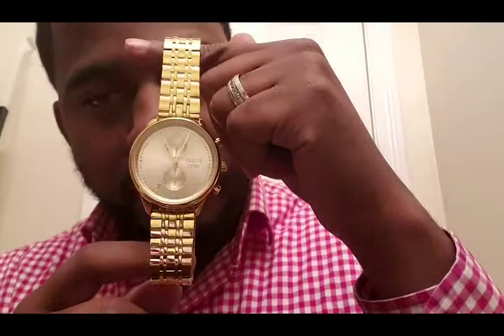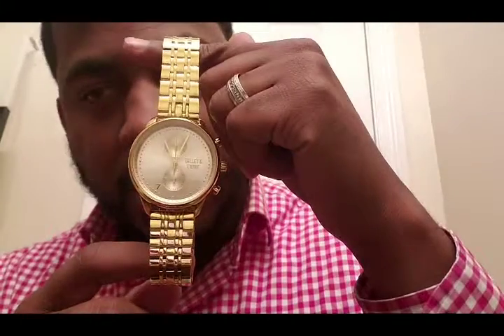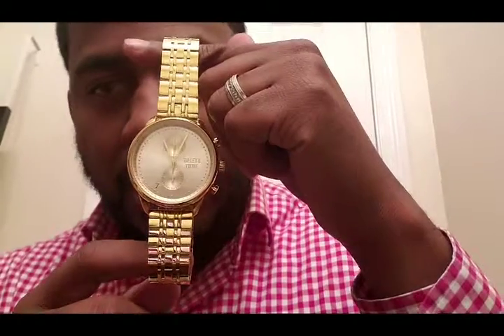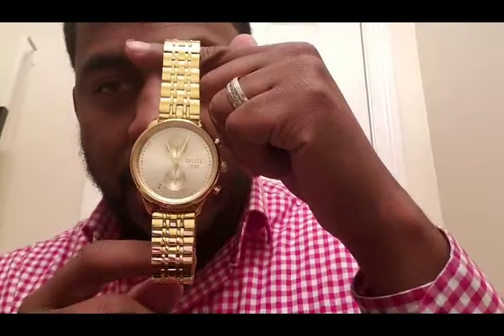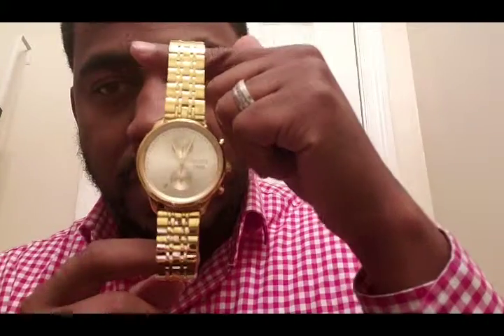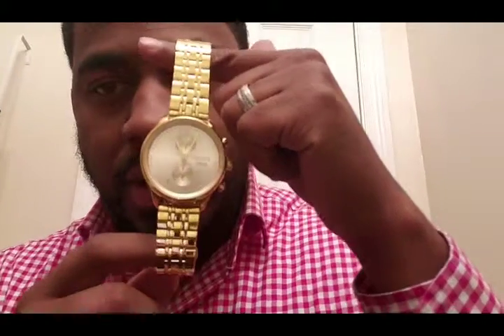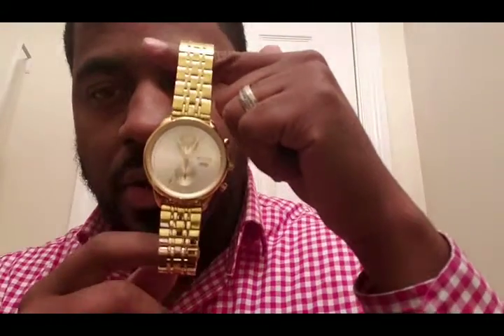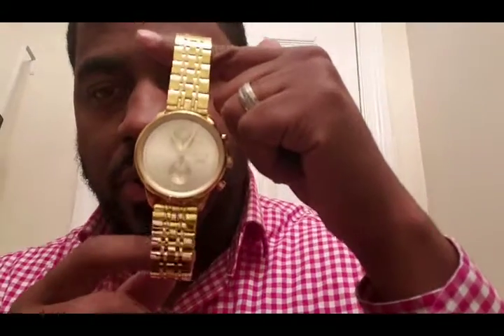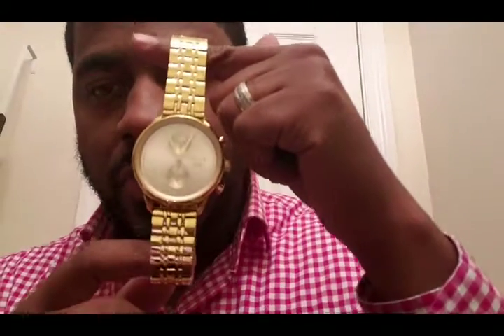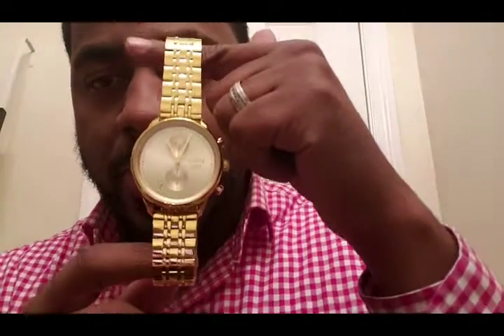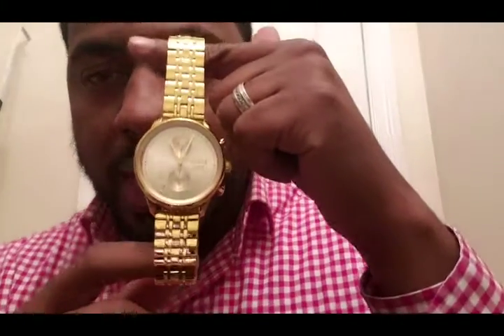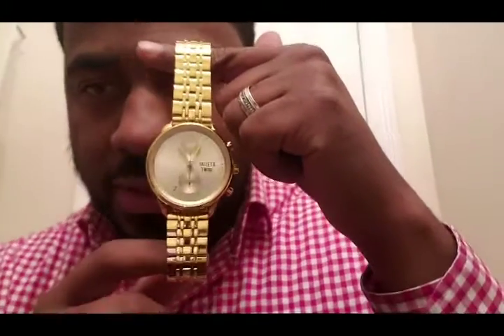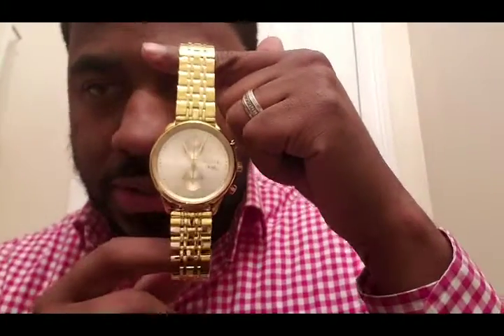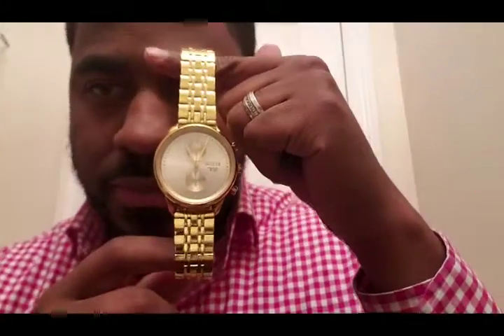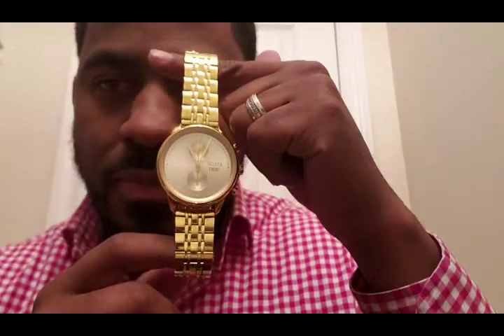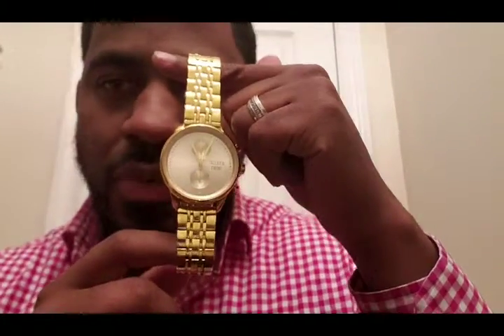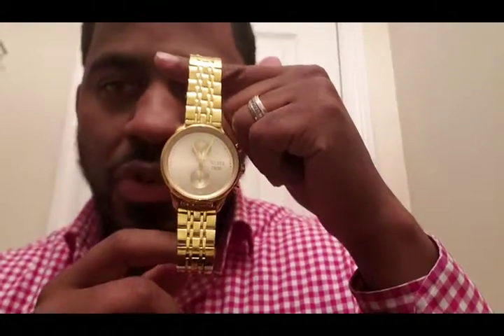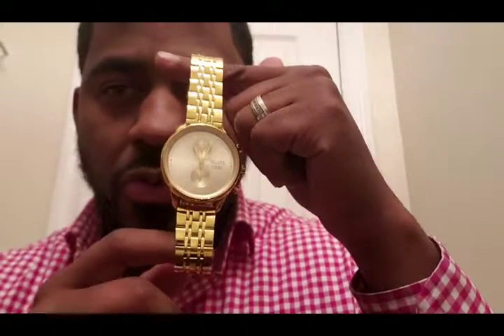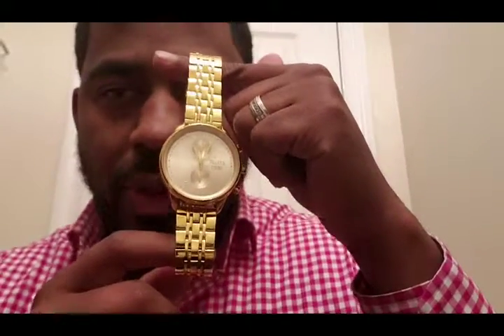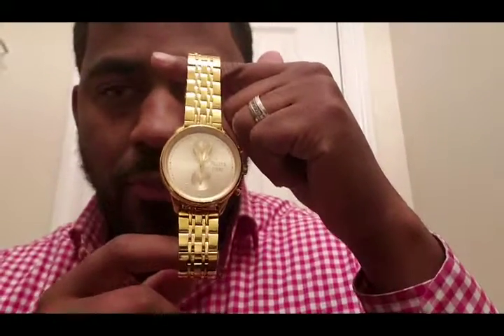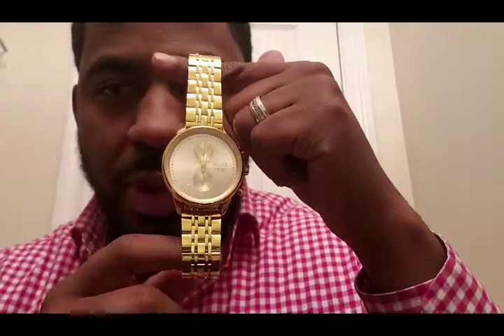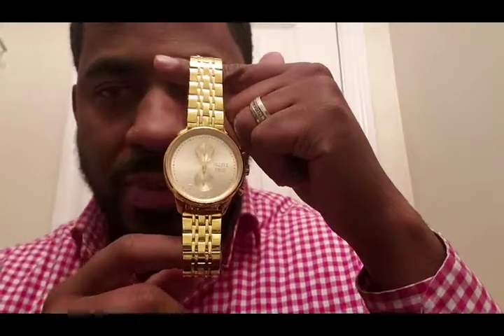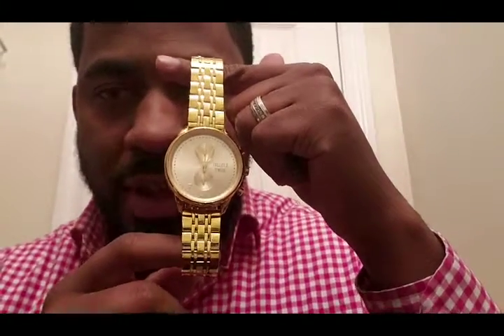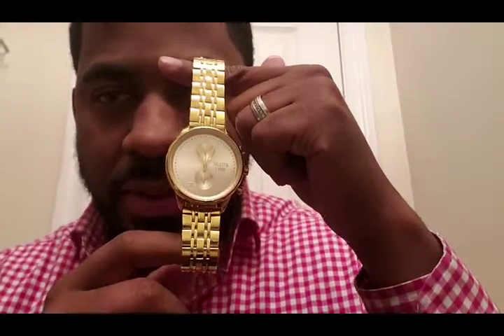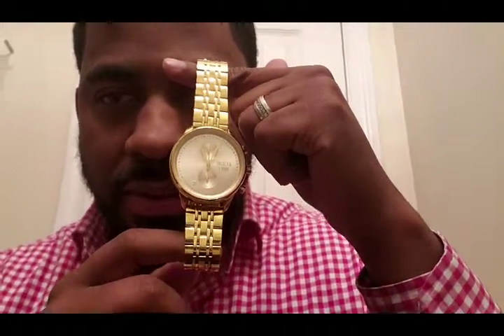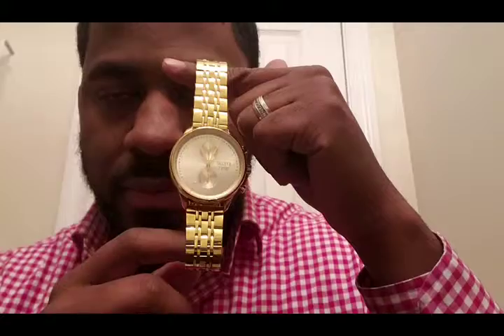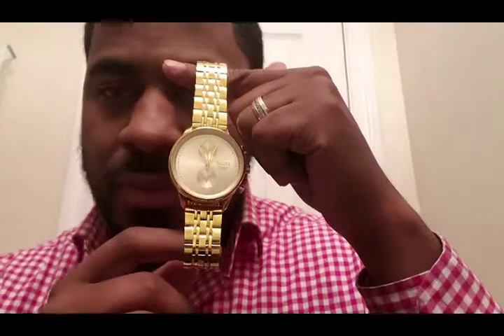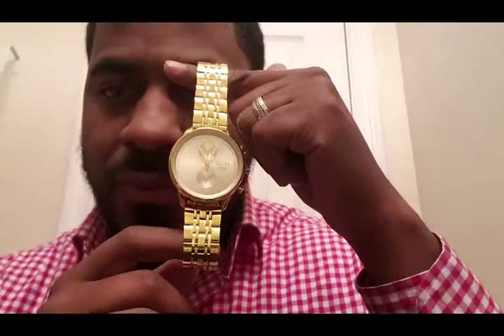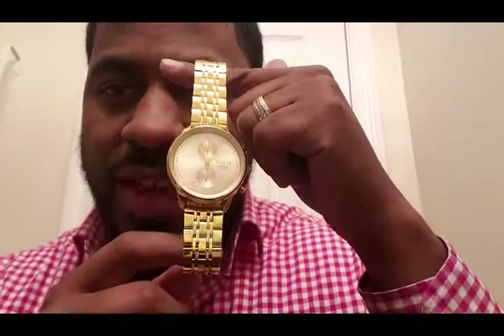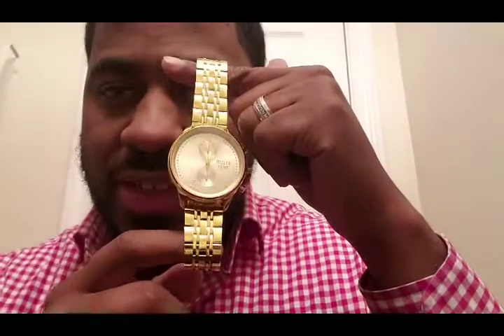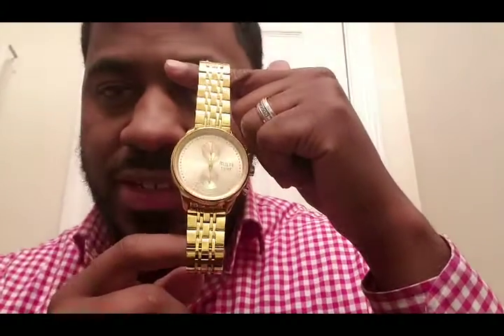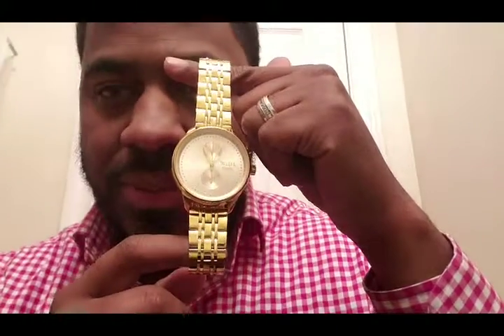Again, great watch, great website, fast shipping.